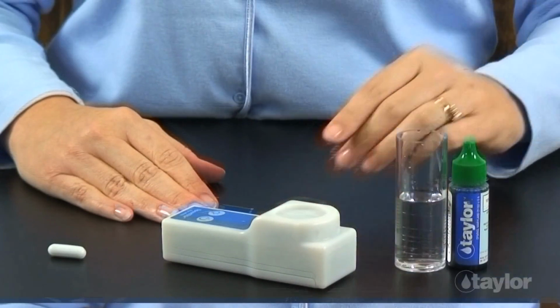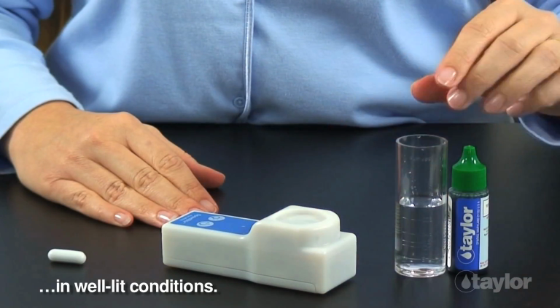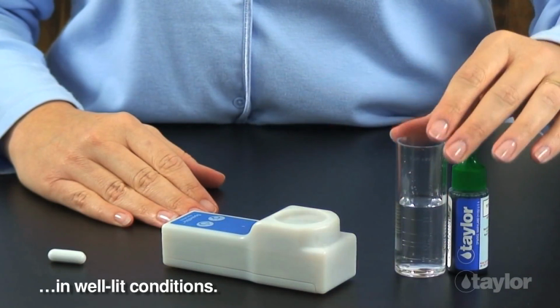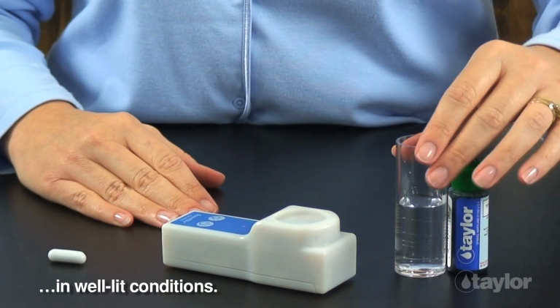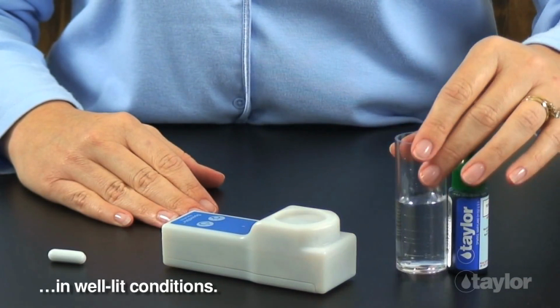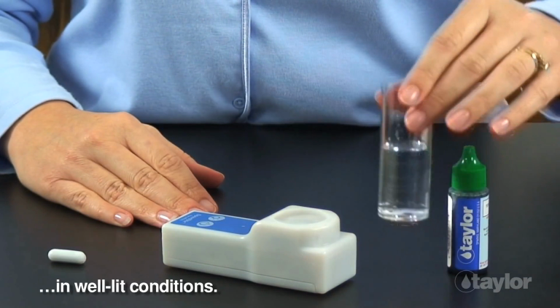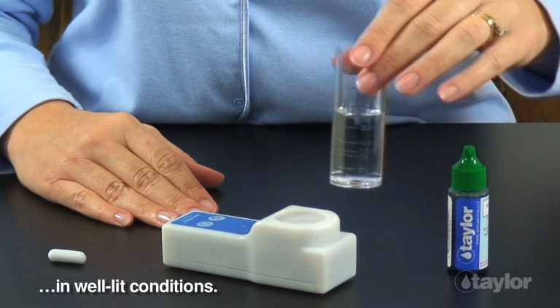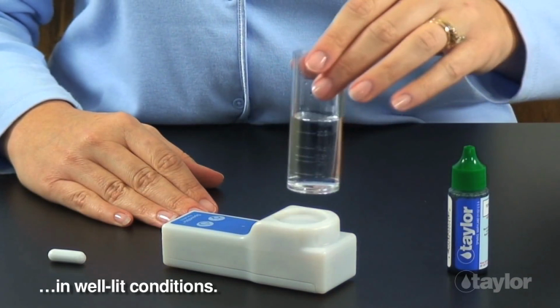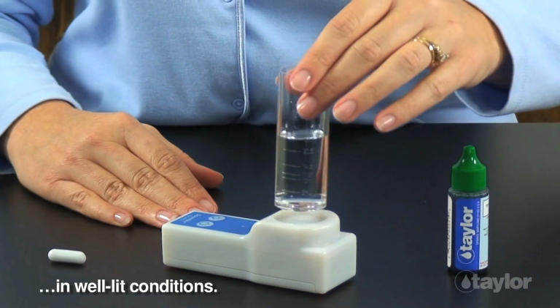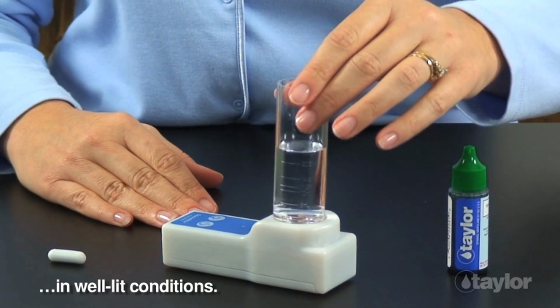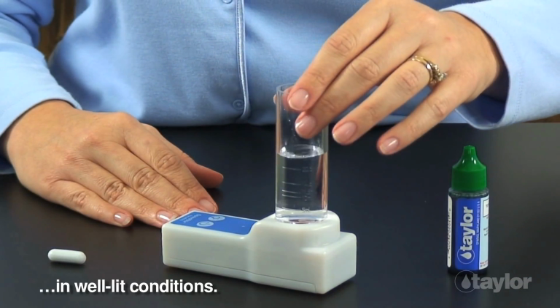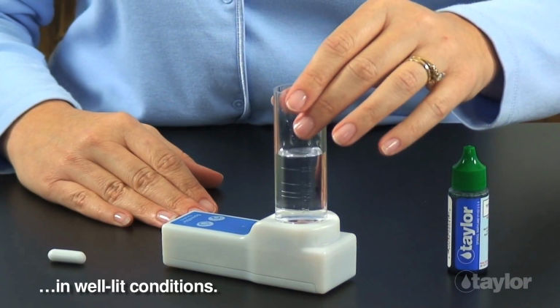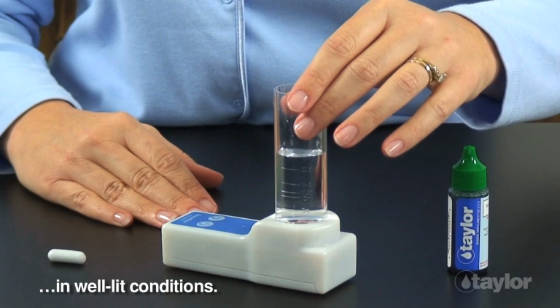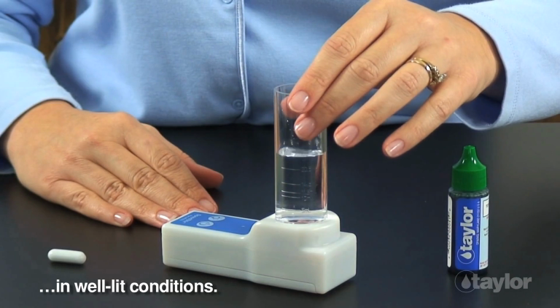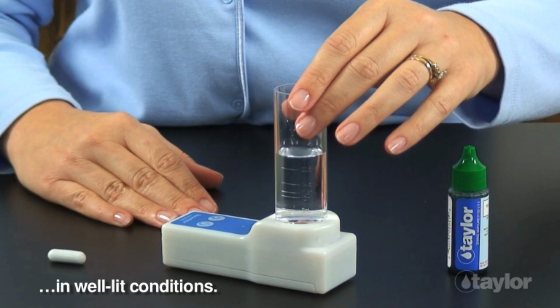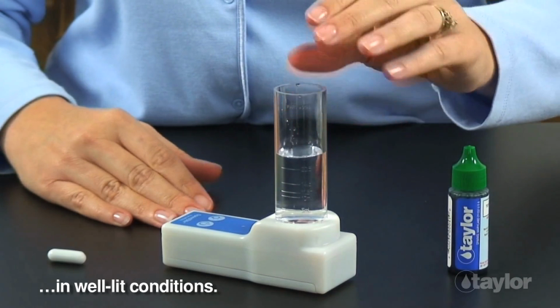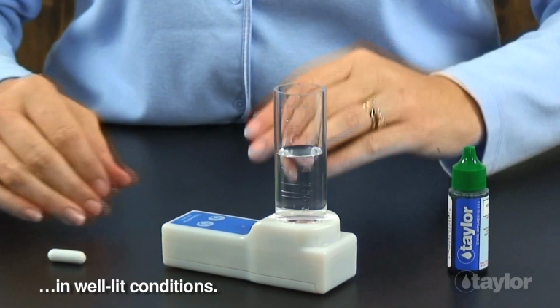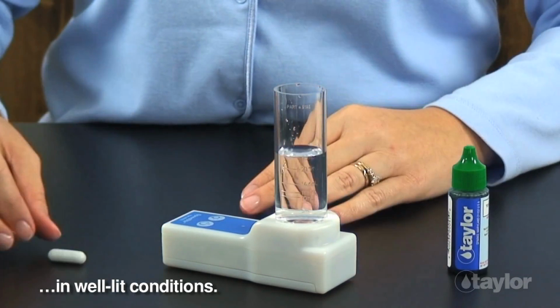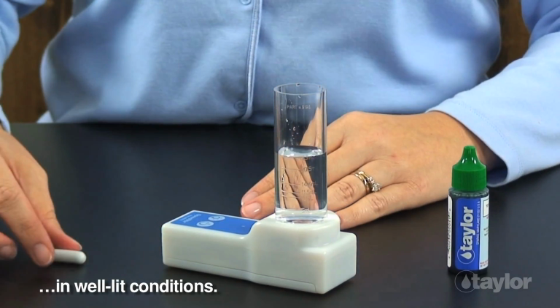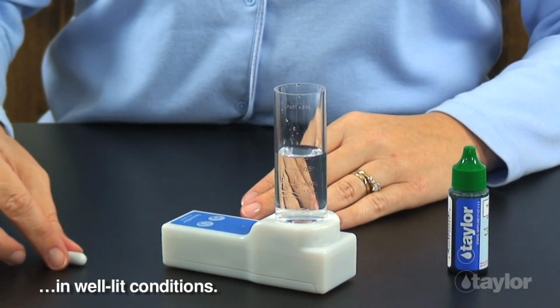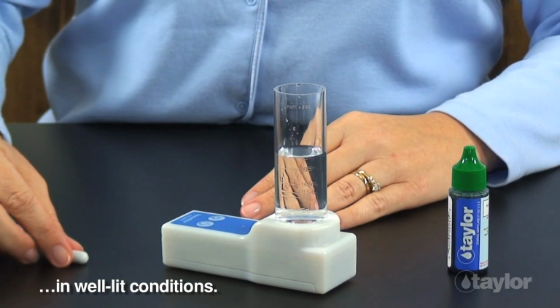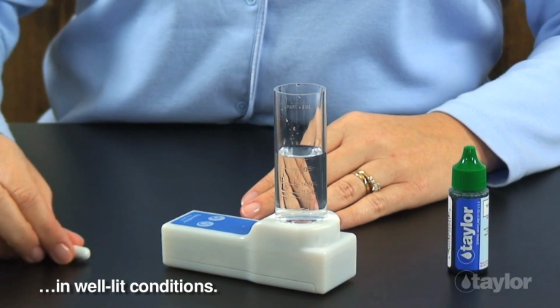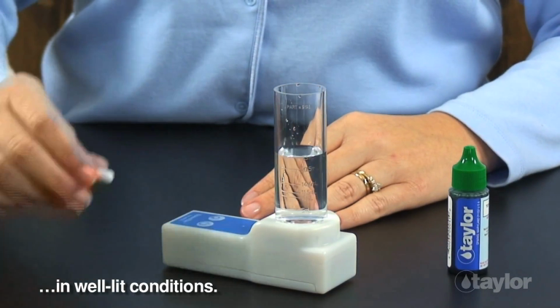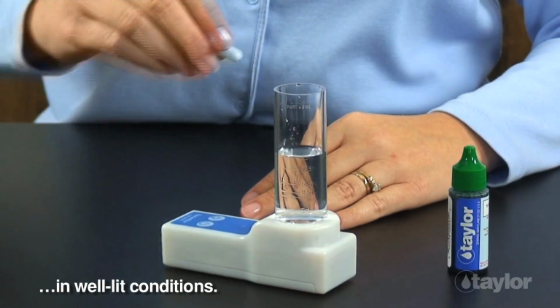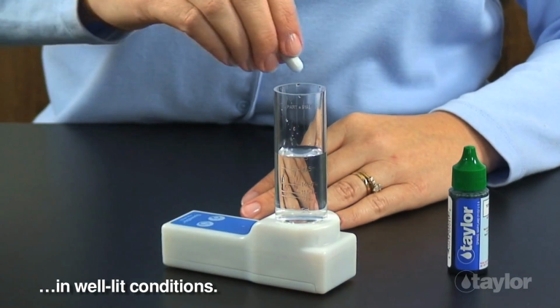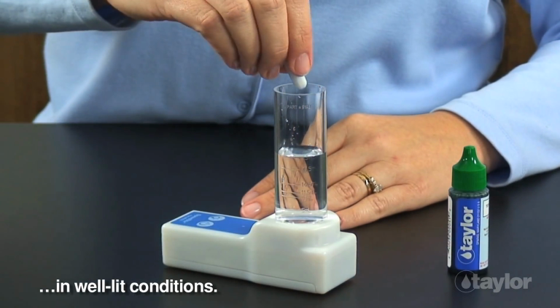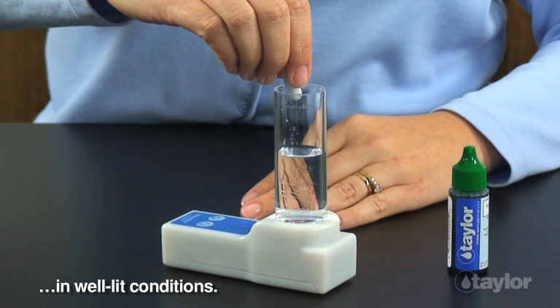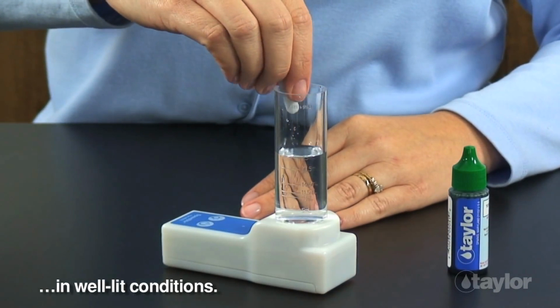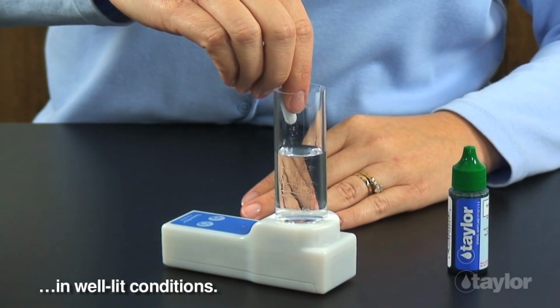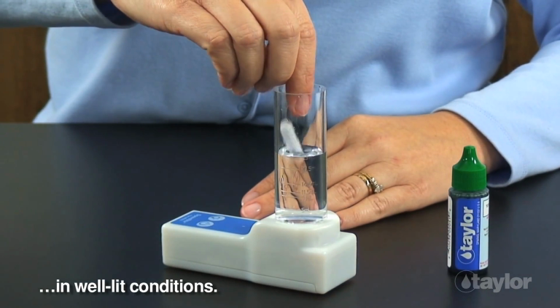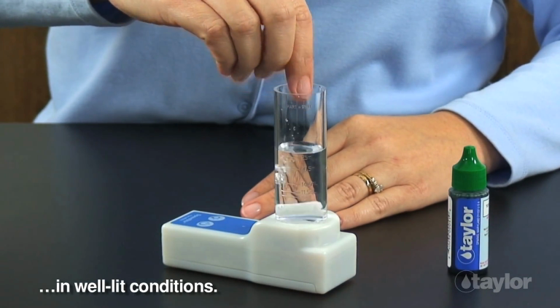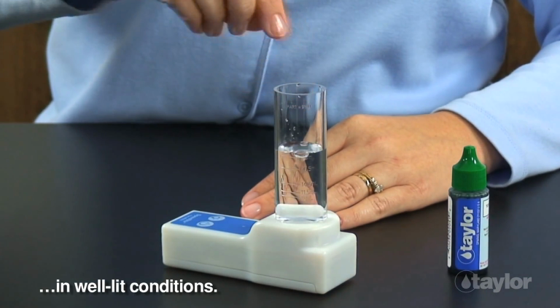Place the water sample on the mixing platform, then gently drop in a clean, dry, Teflon-coated stir bar.